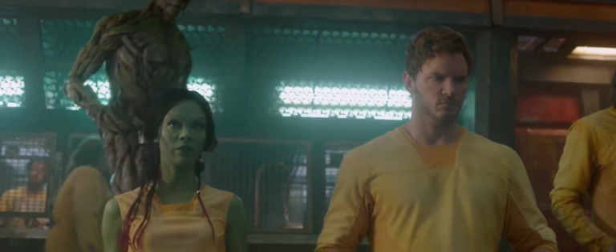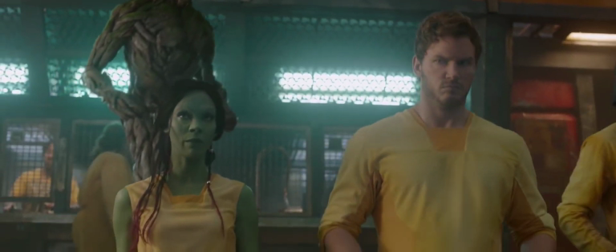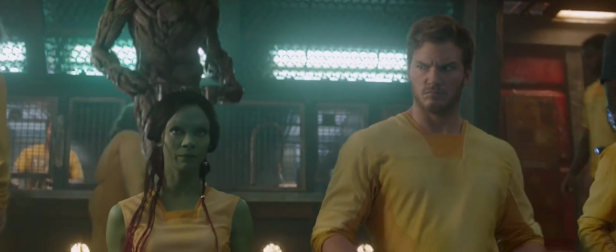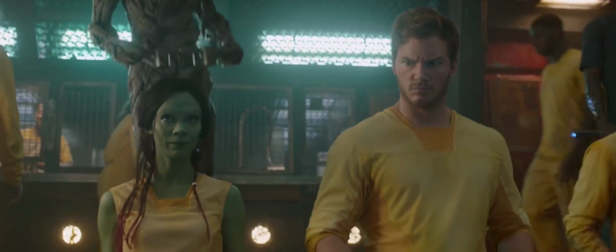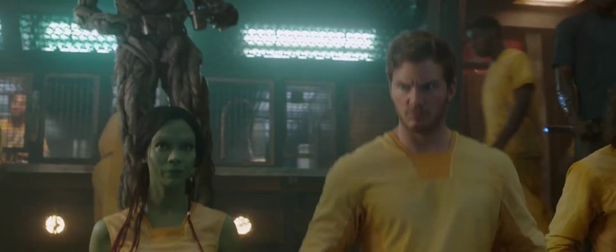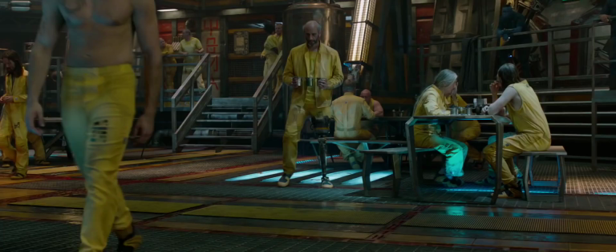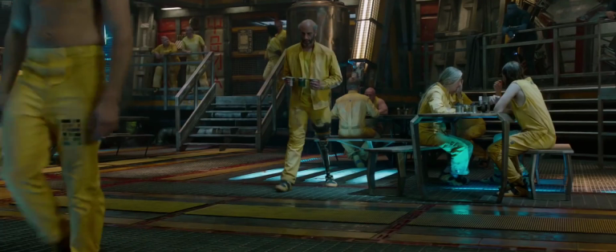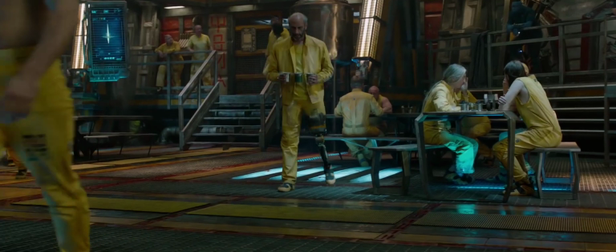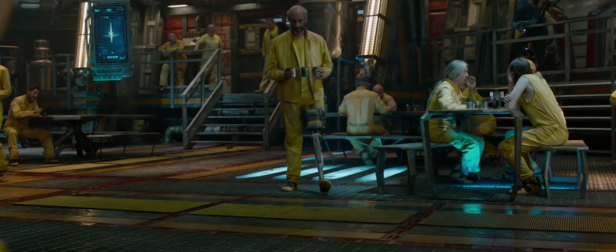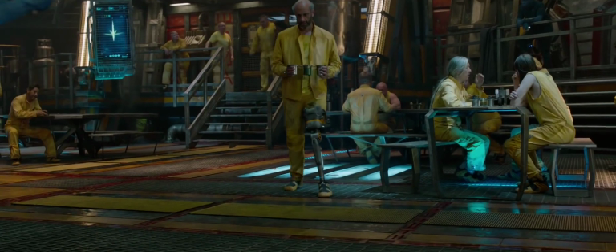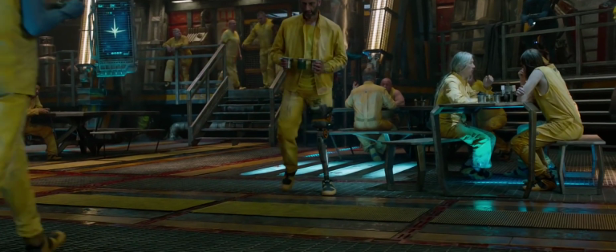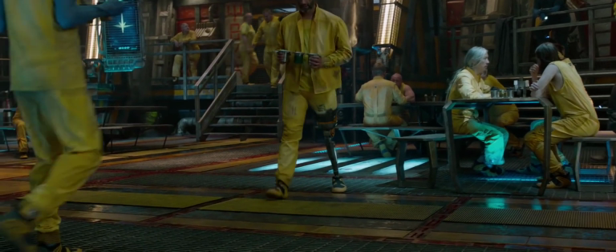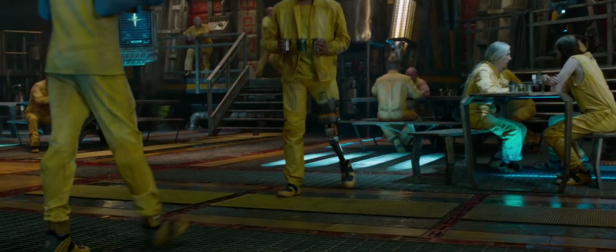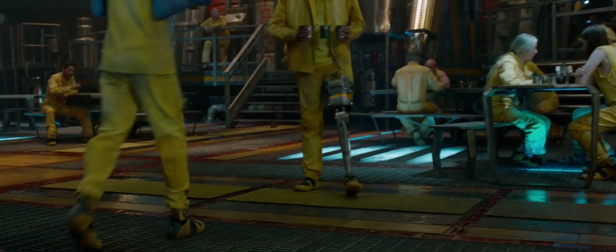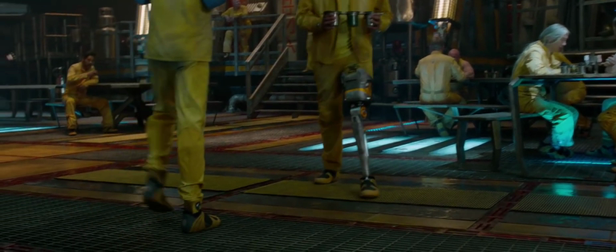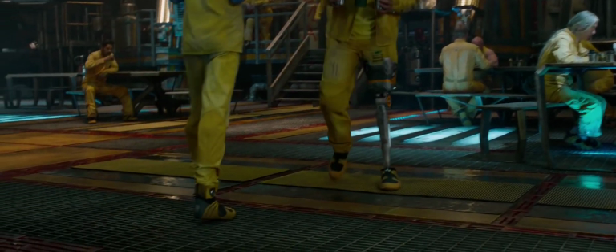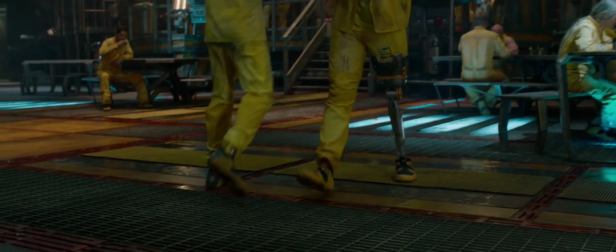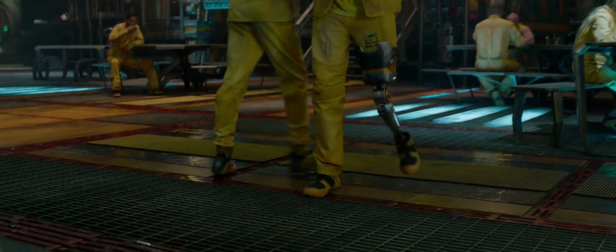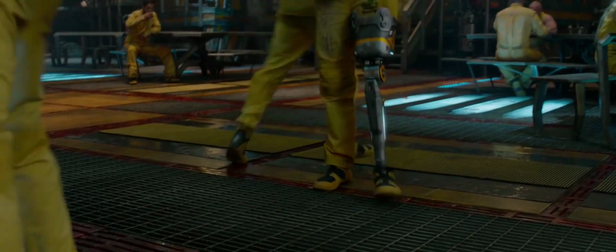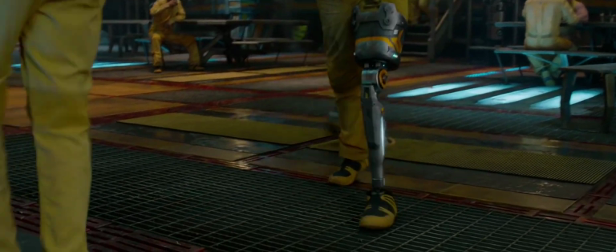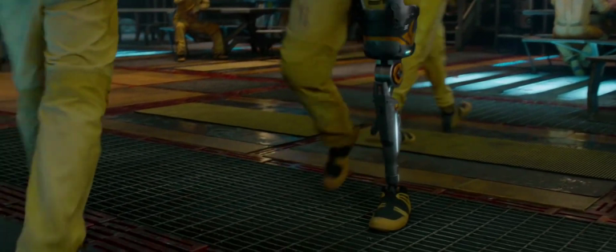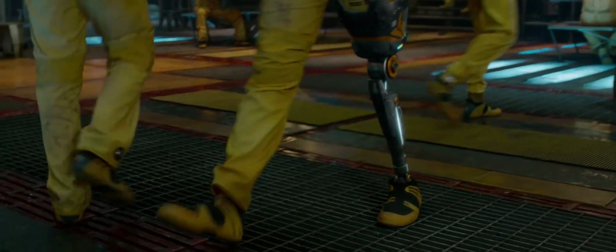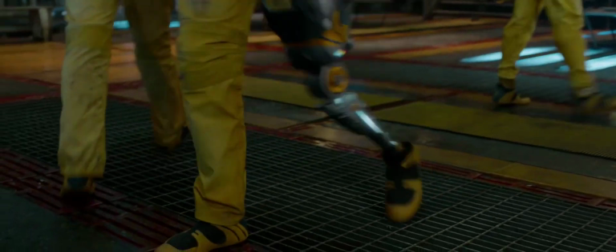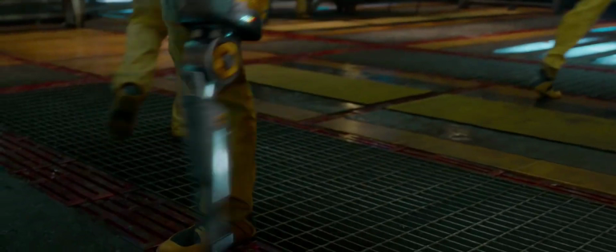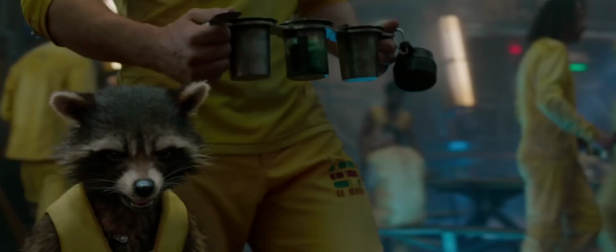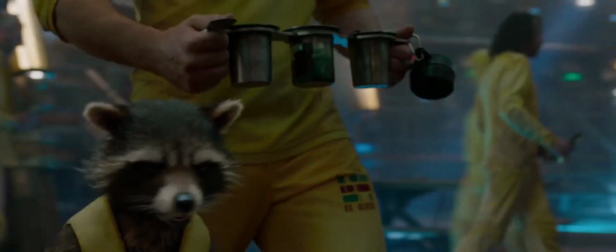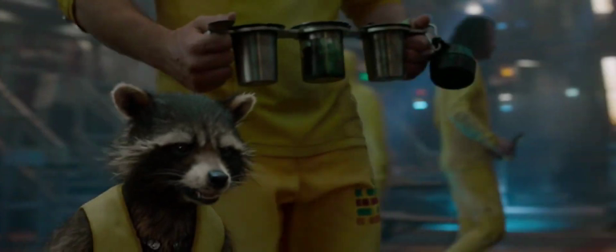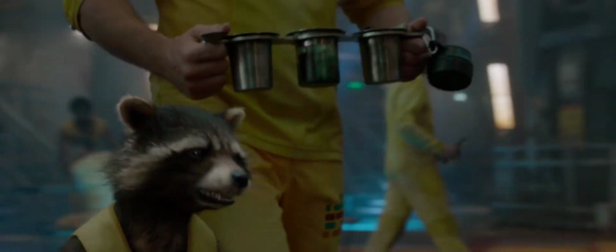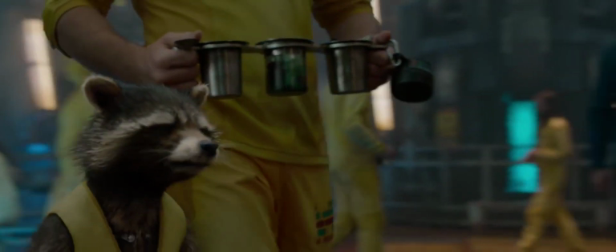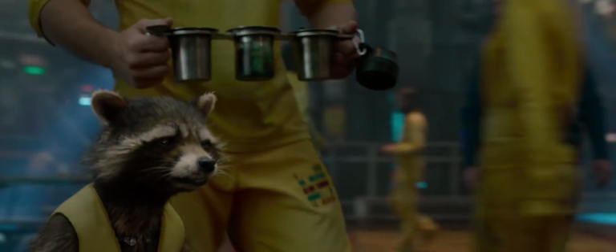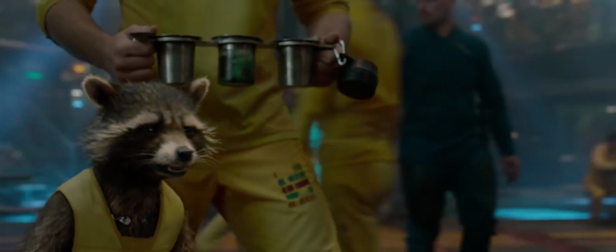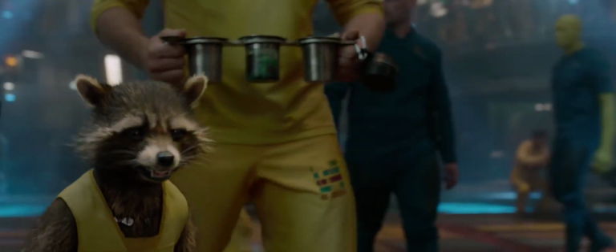Leave it to me. That dude there — I need his prosthetic leg. His leg? Yeah. God knows I don't need the rest of him. Look at him, he's useless.